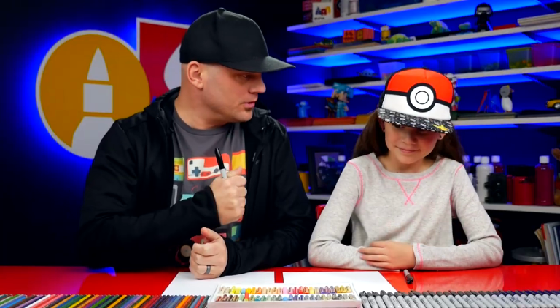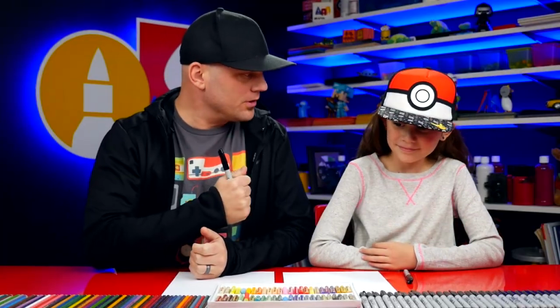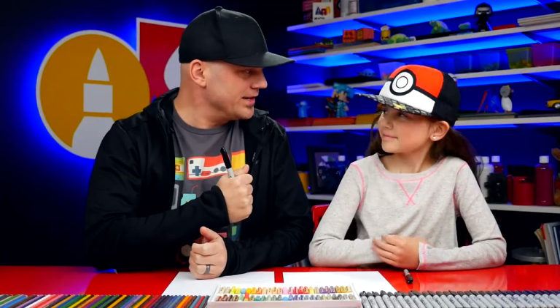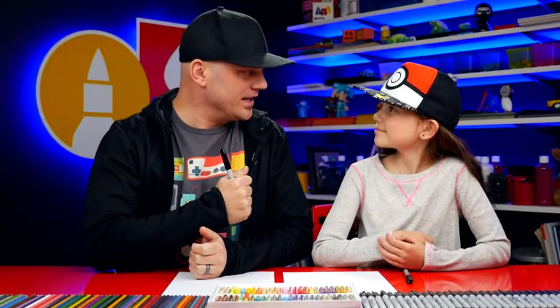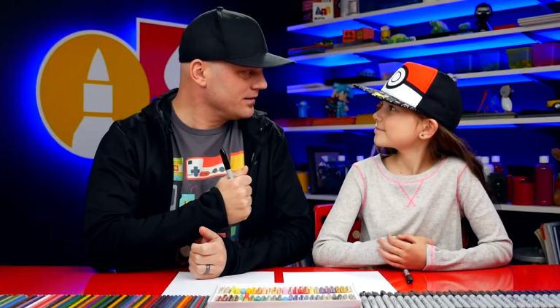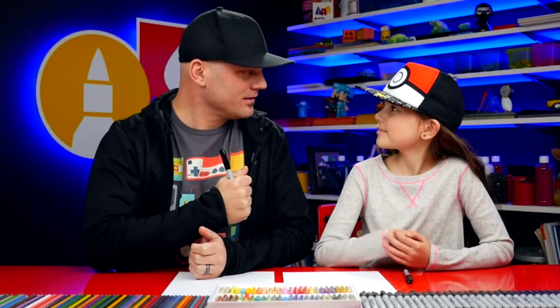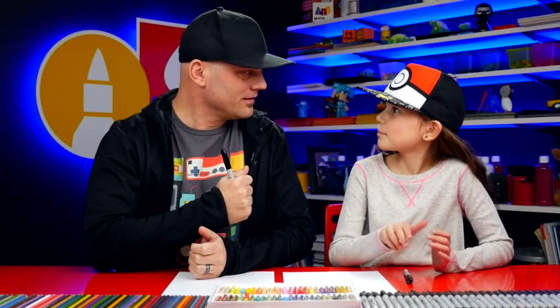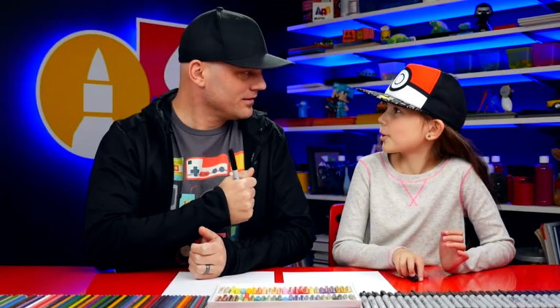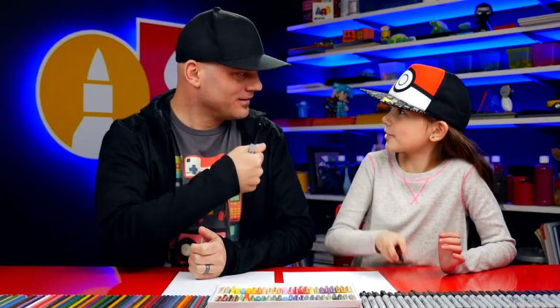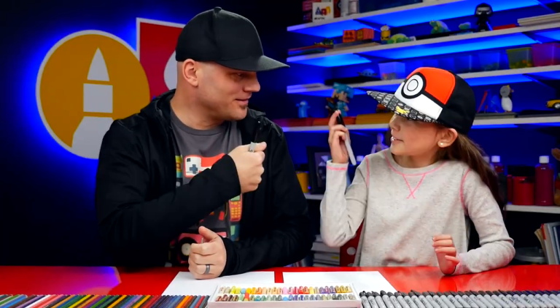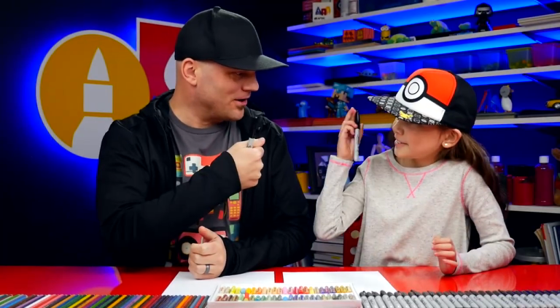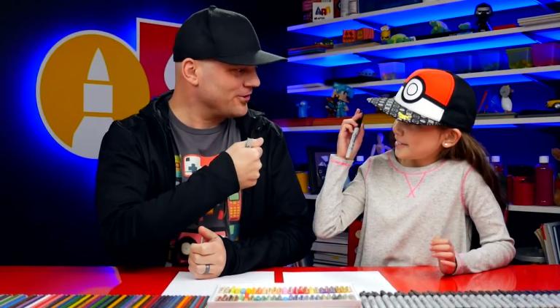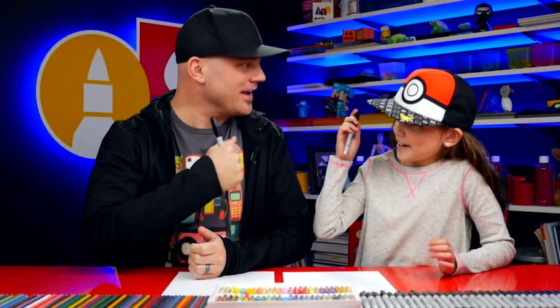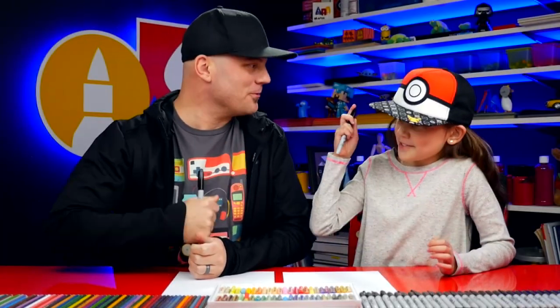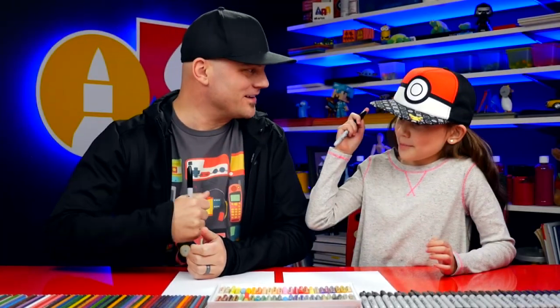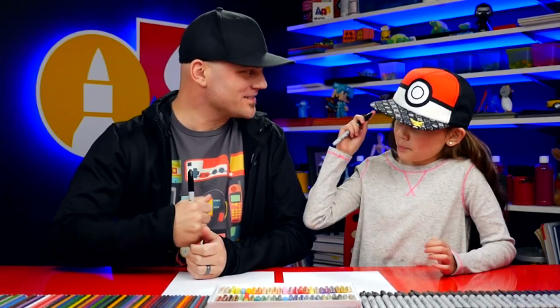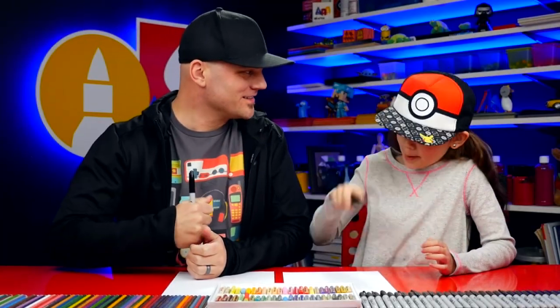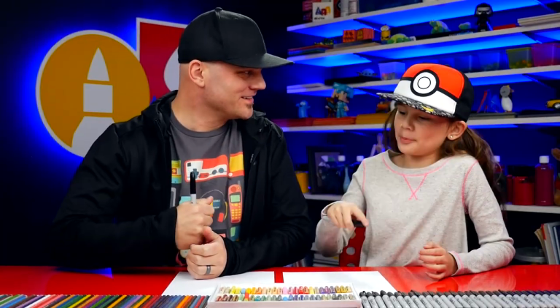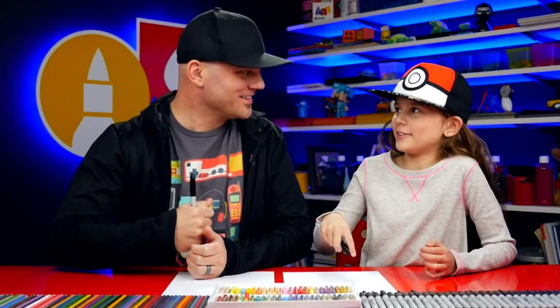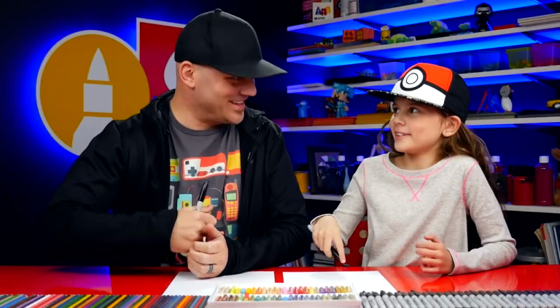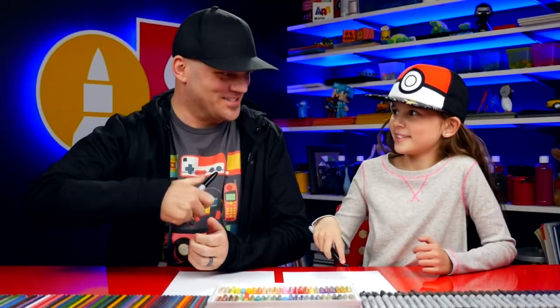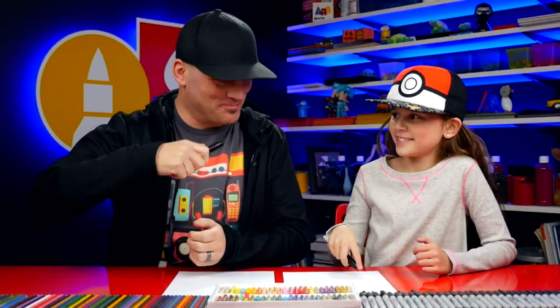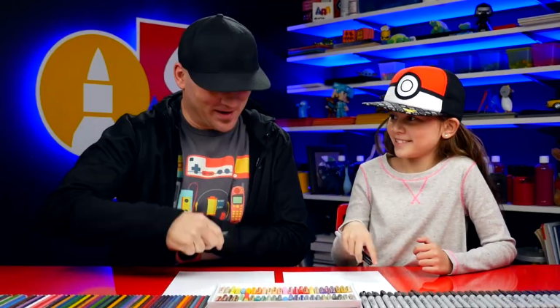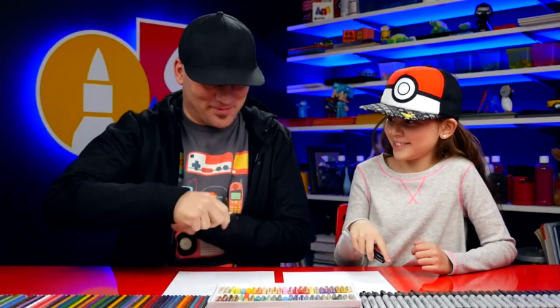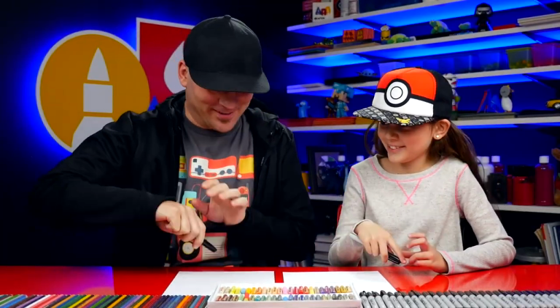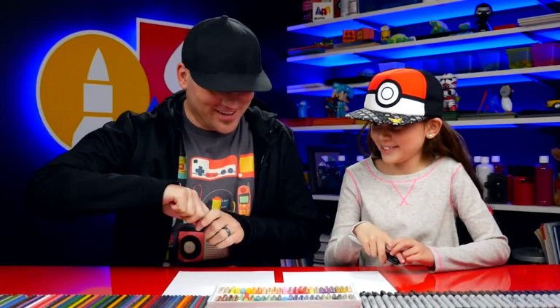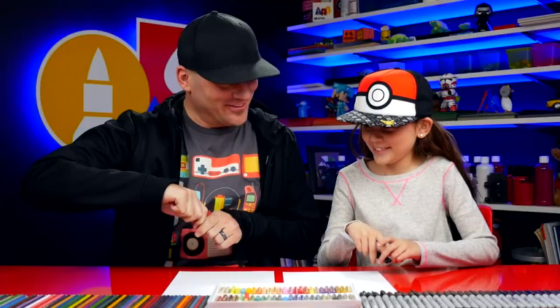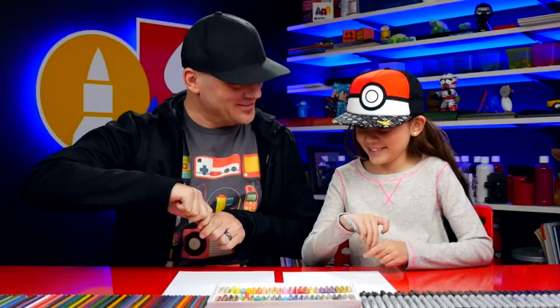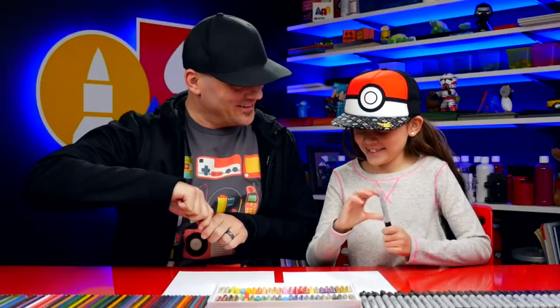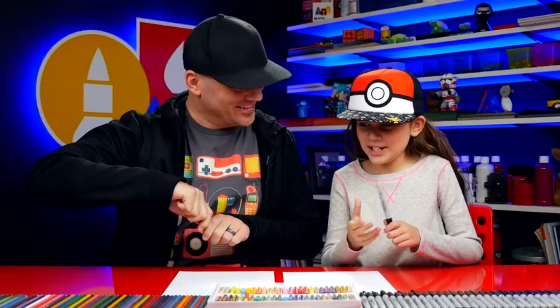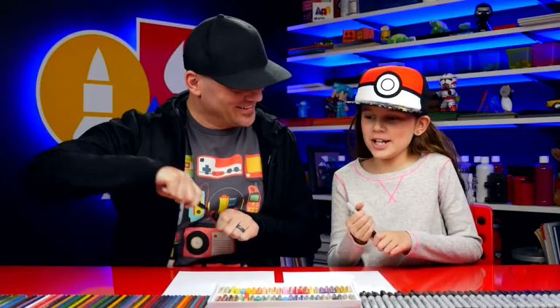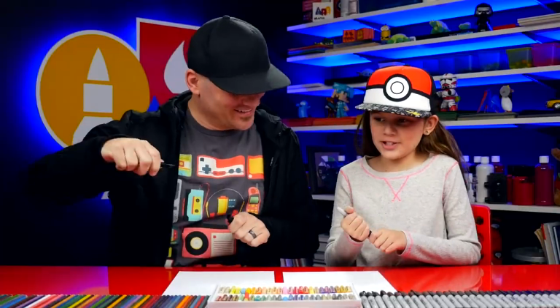What do we need? Marker. Marker, and what else? And some paper. You ready to start? Yes.